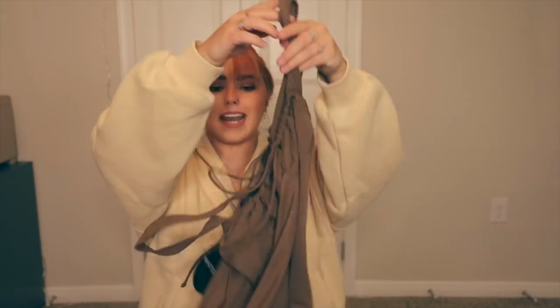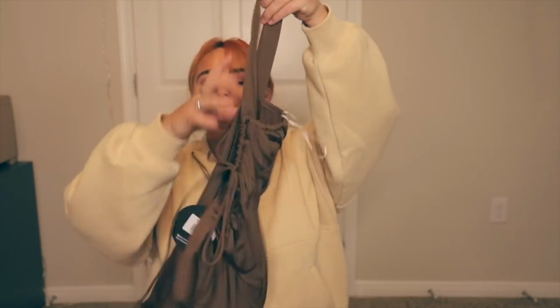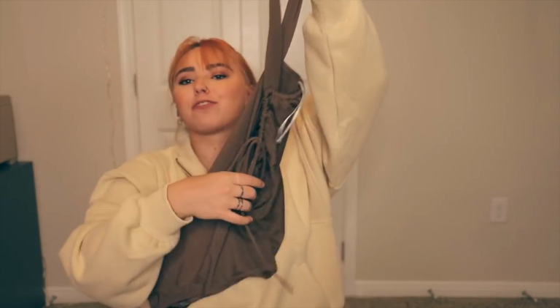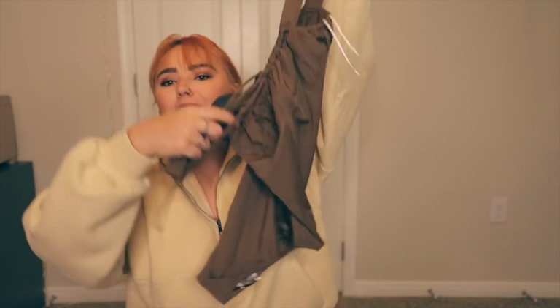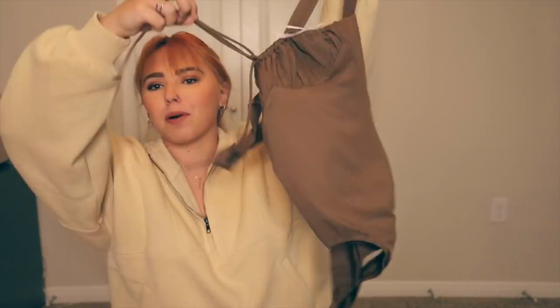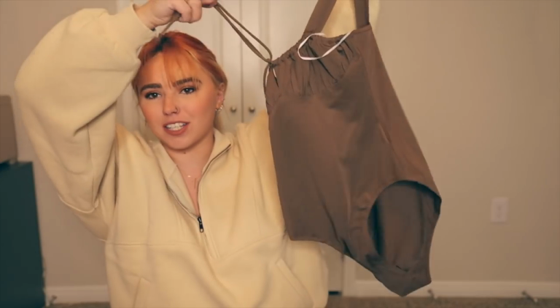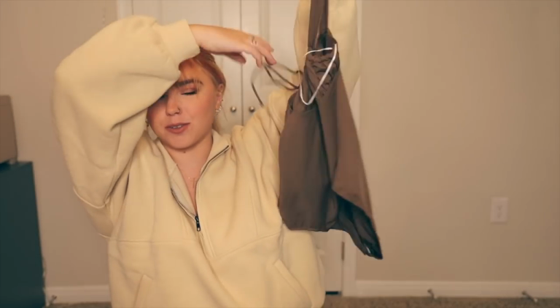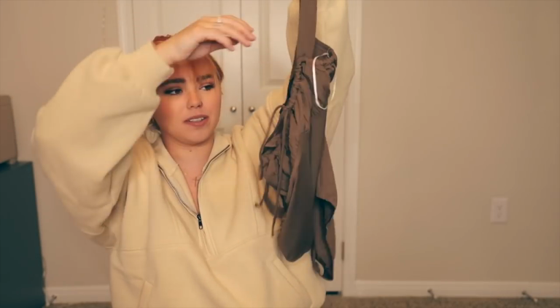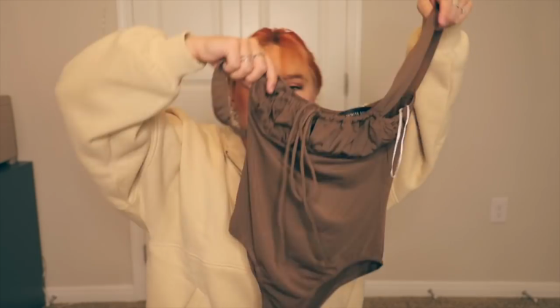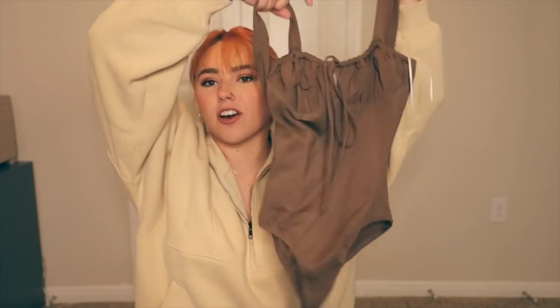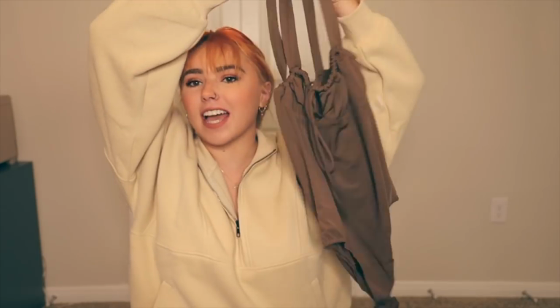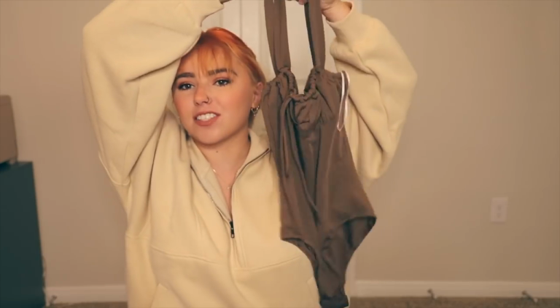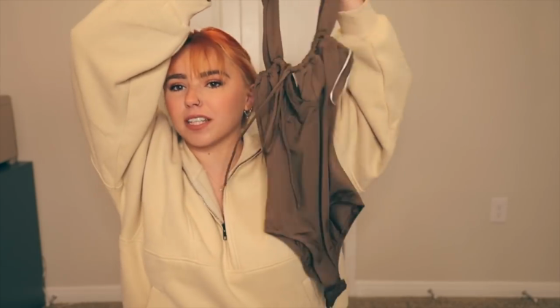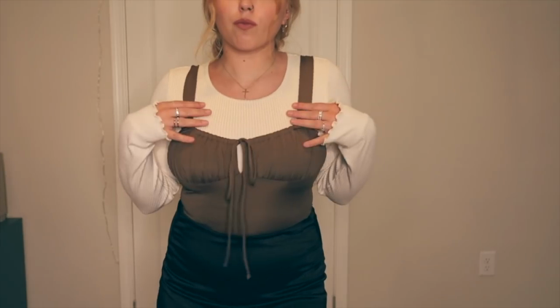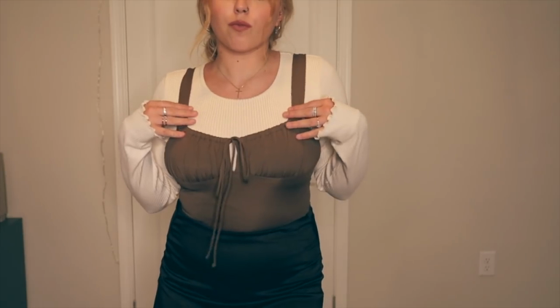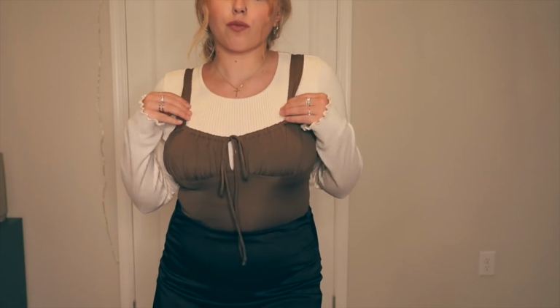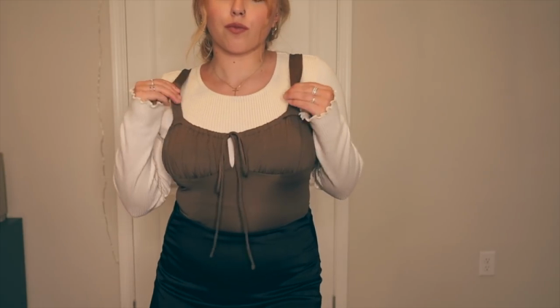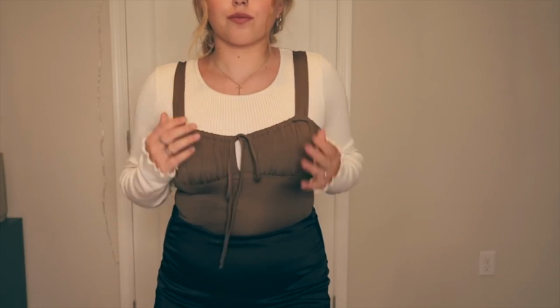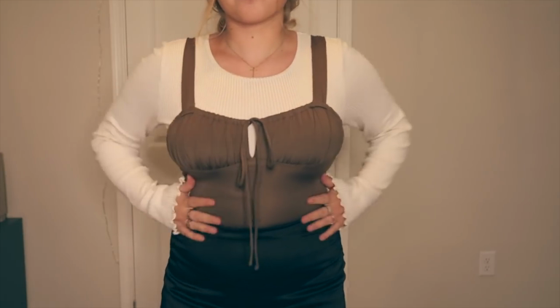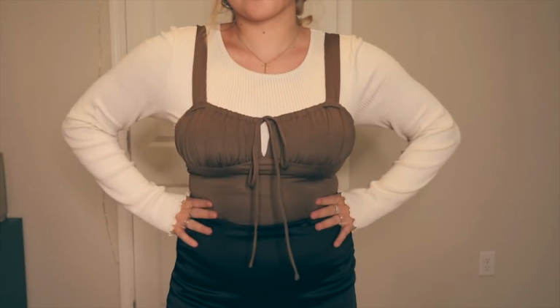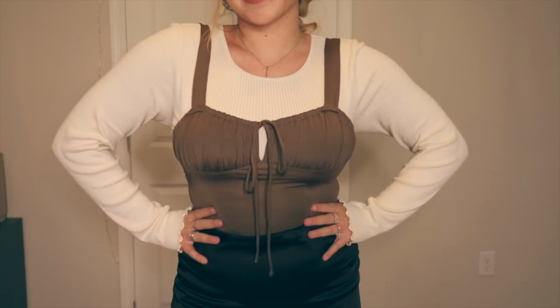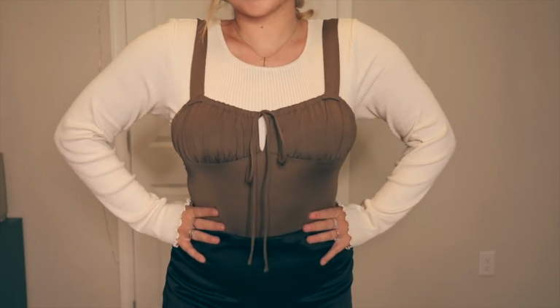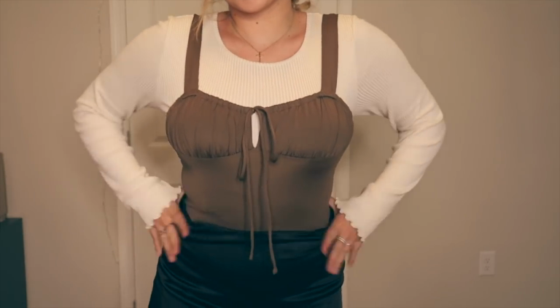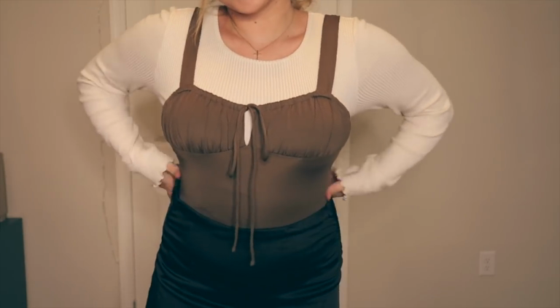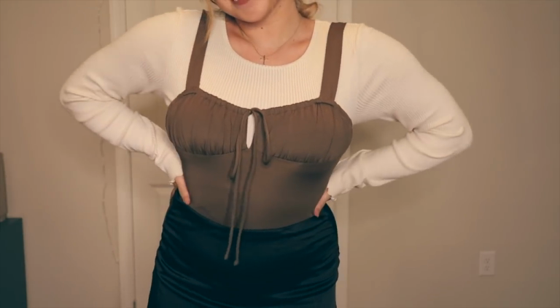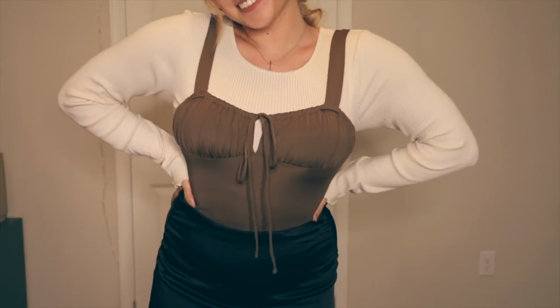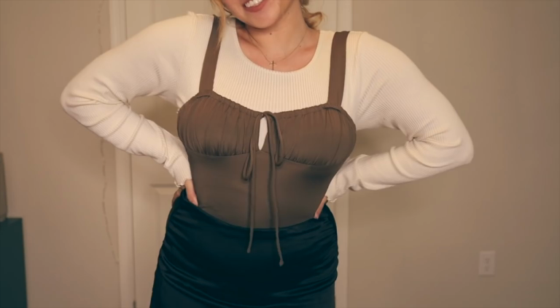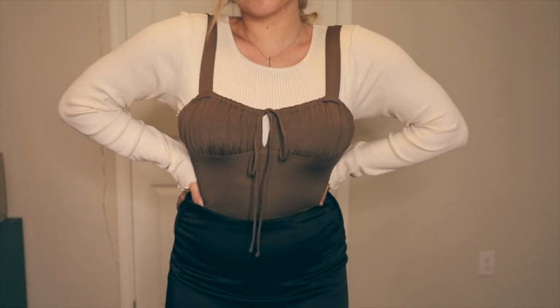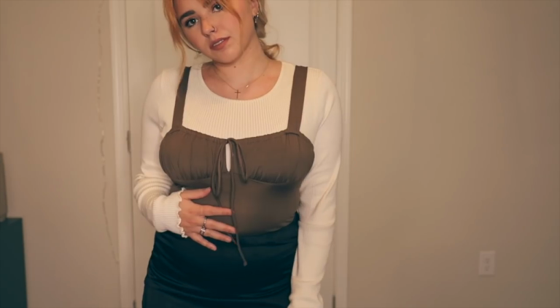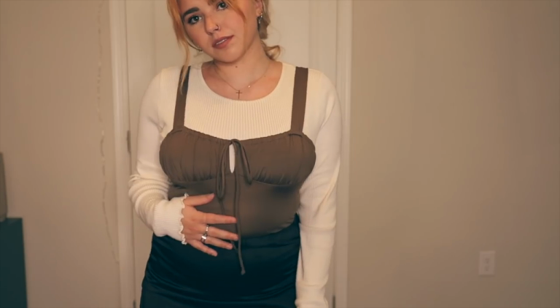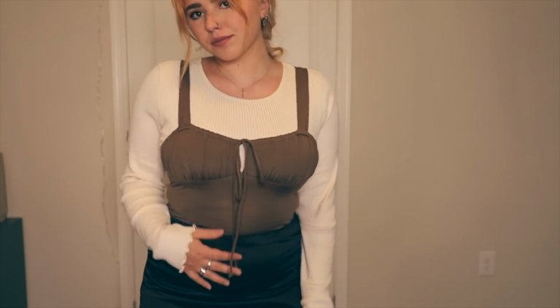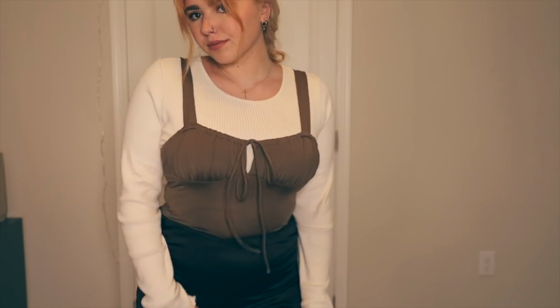Now for a bodysuit — this is called the As You Please bodysuit in the color Mocha. It is super stretchy, which is really nice.